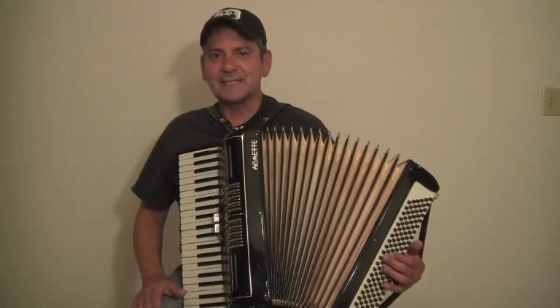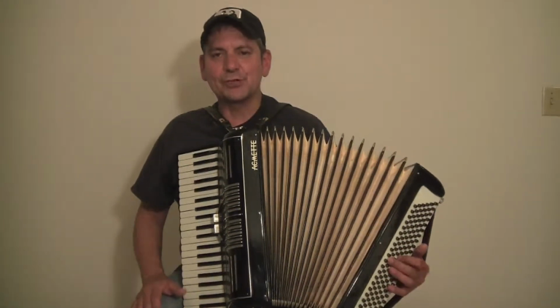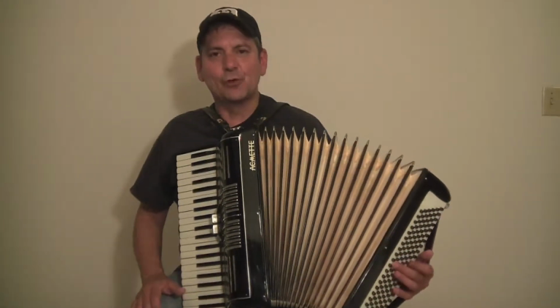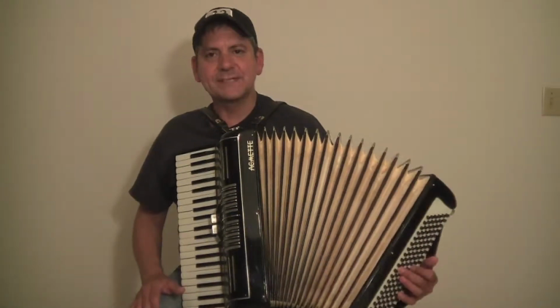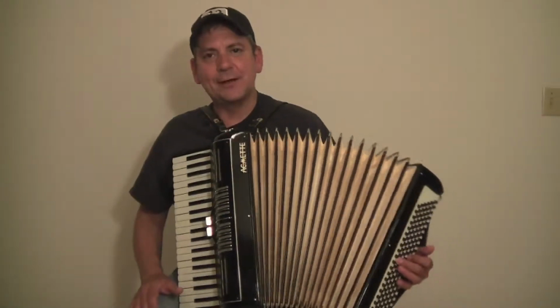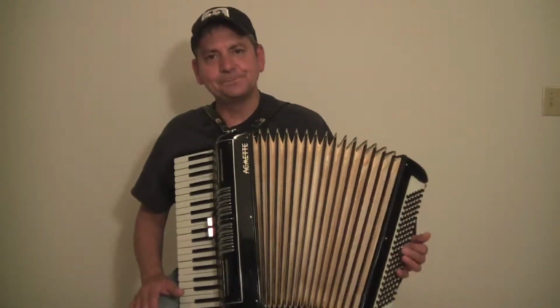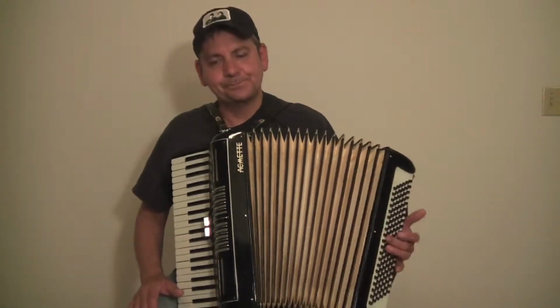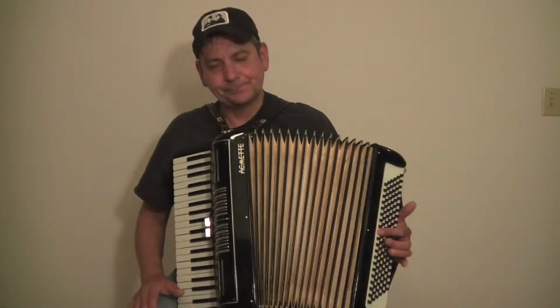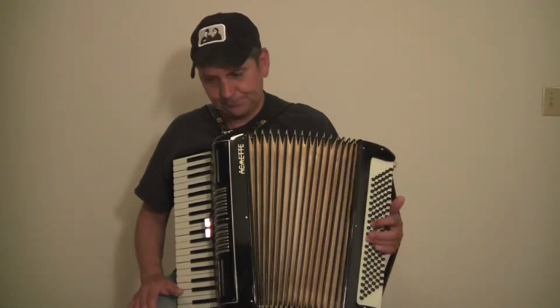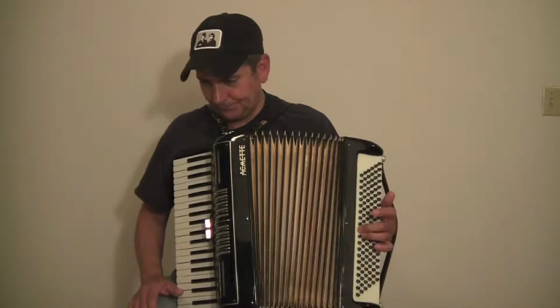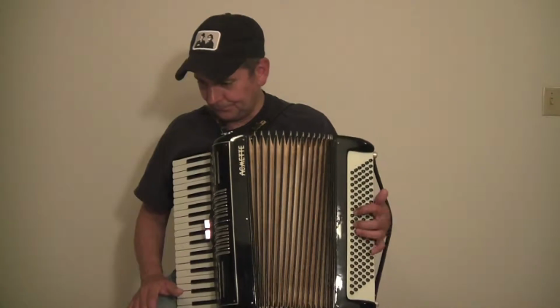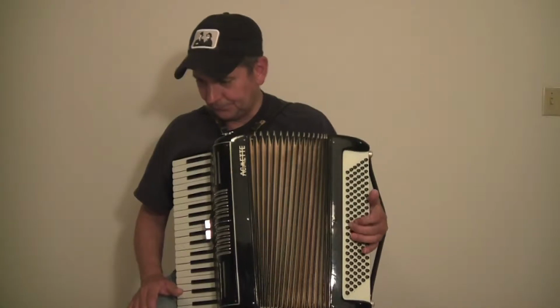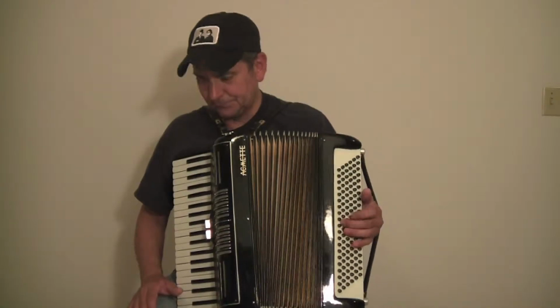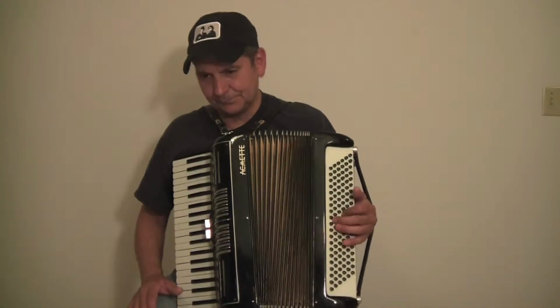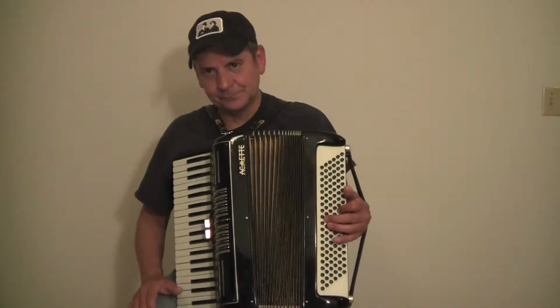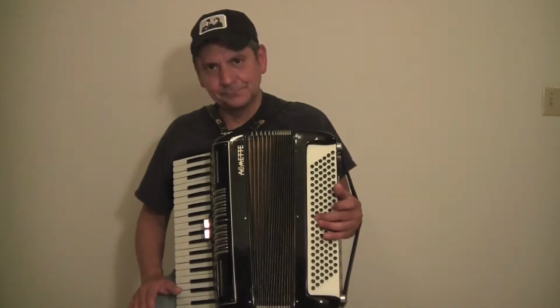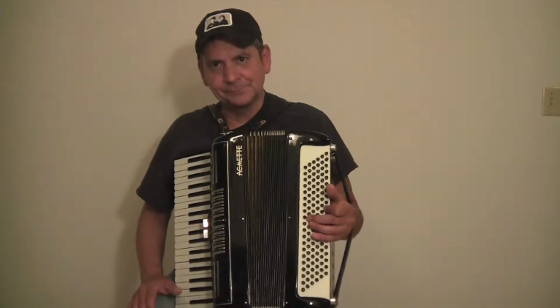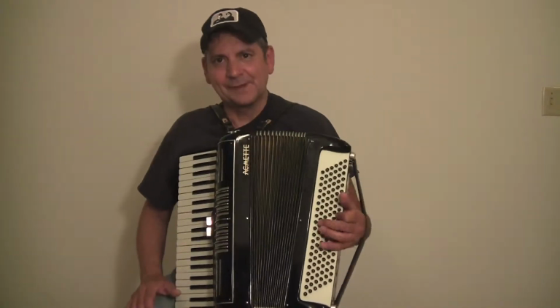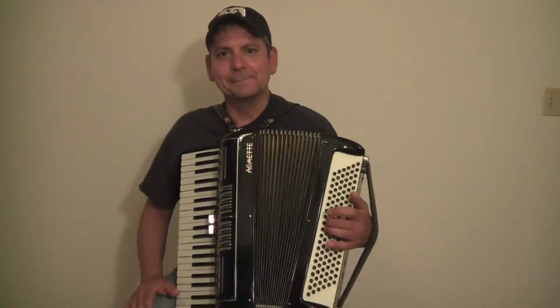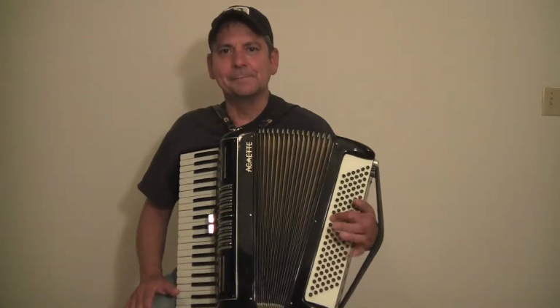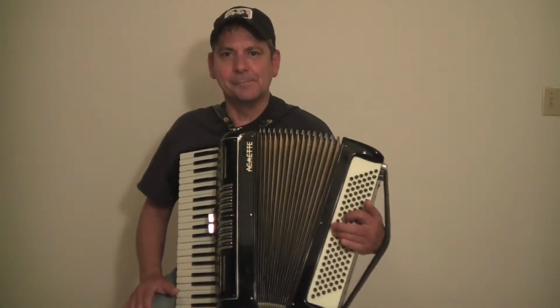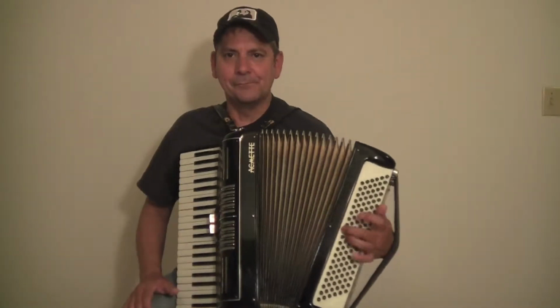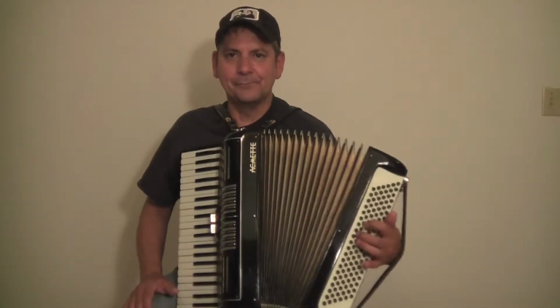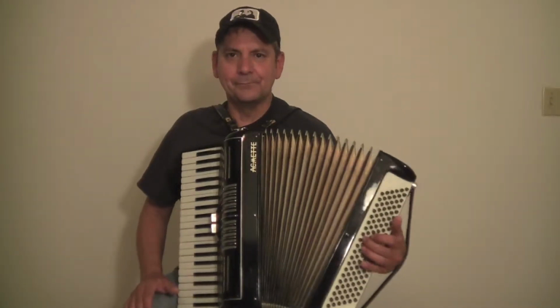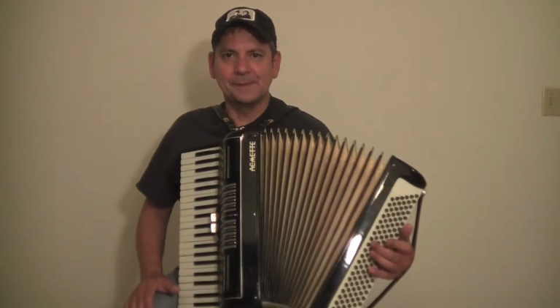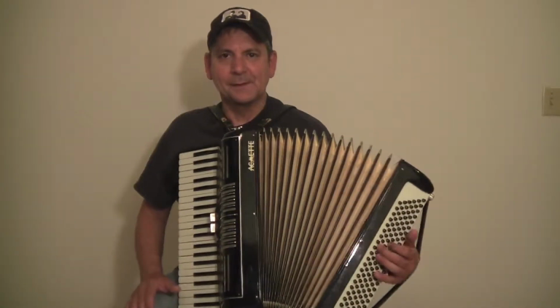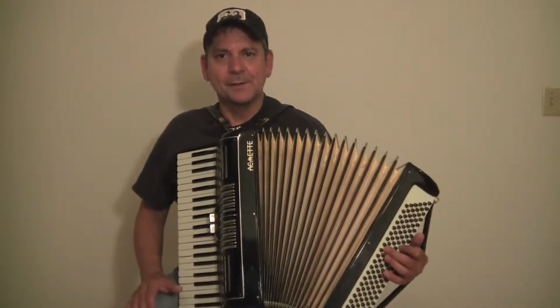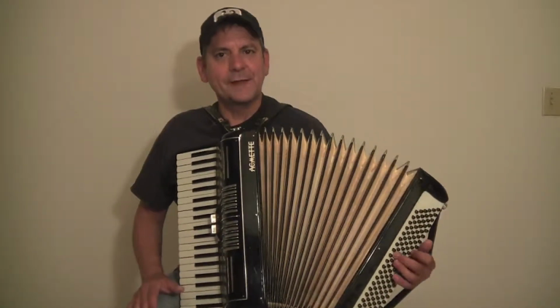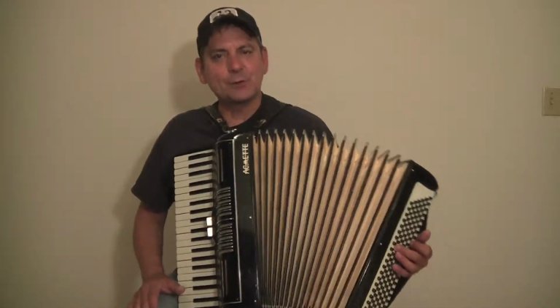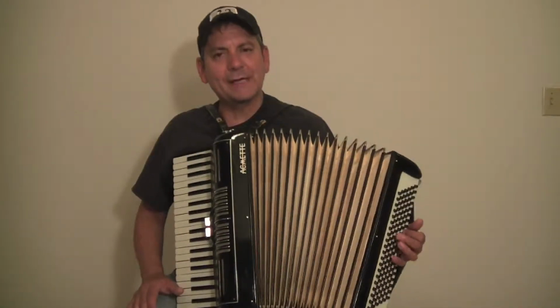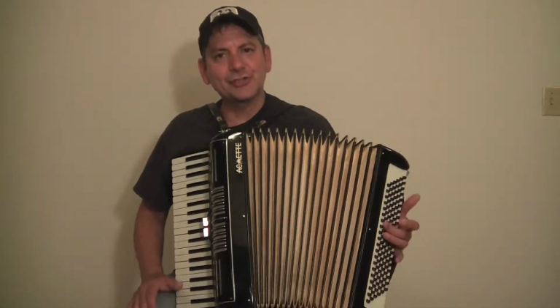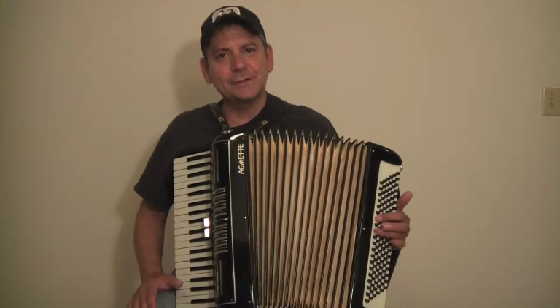Nice, rich, cool sound. Nice, quick action.